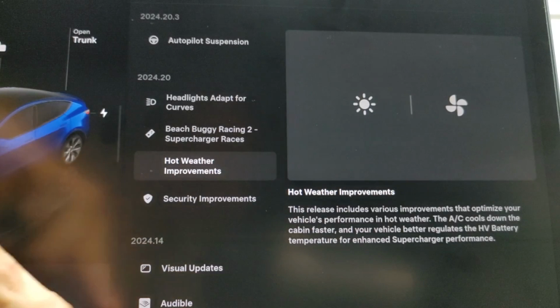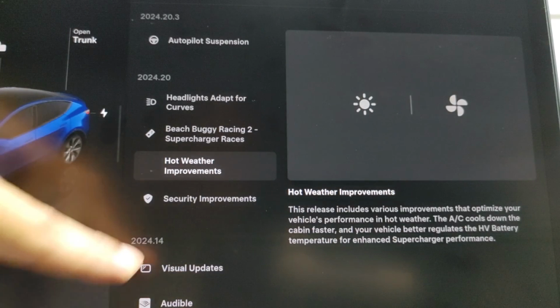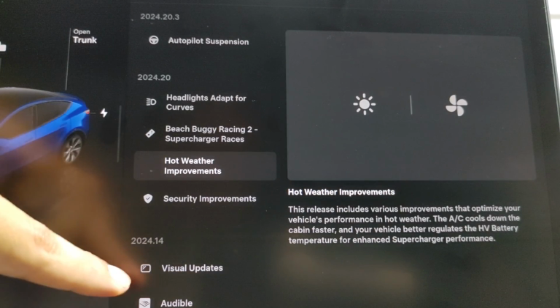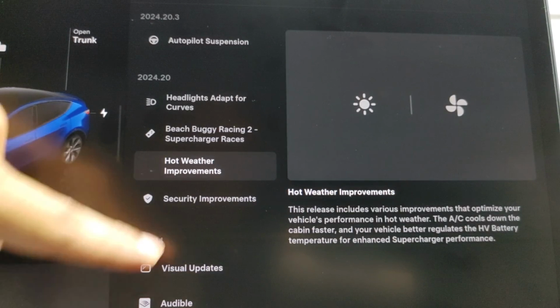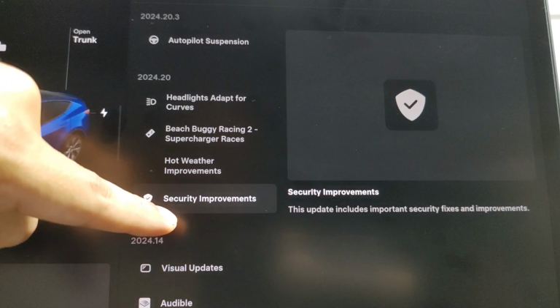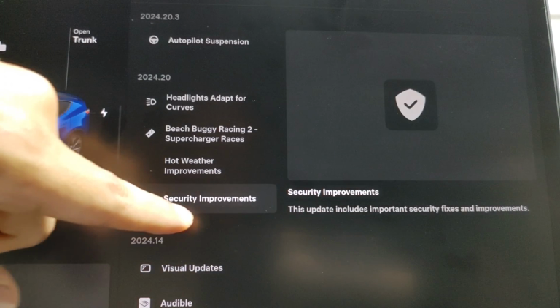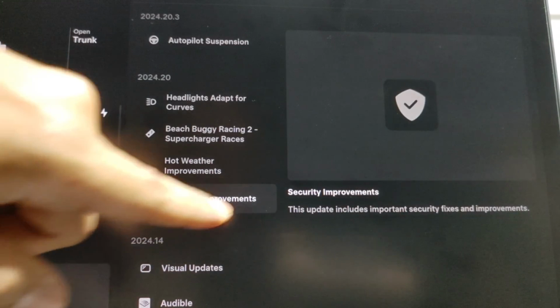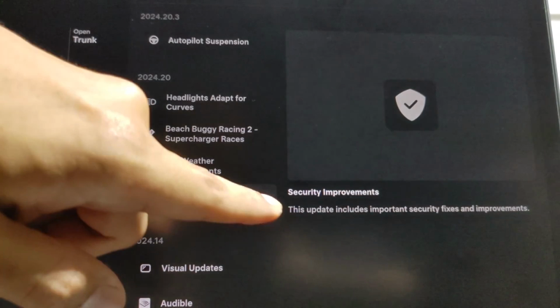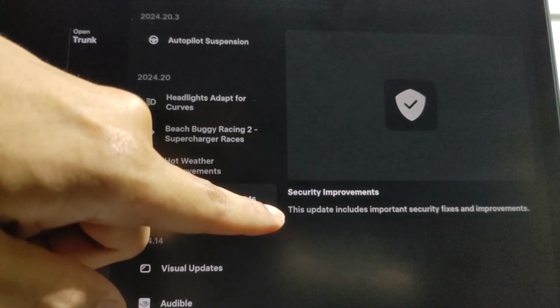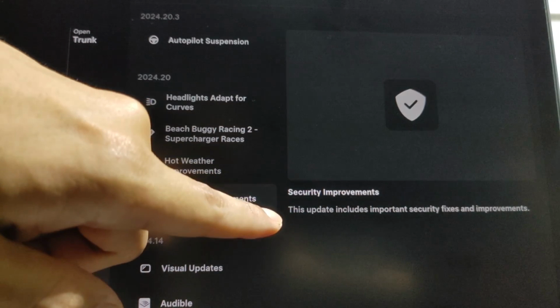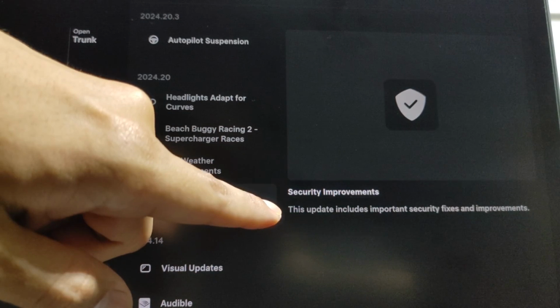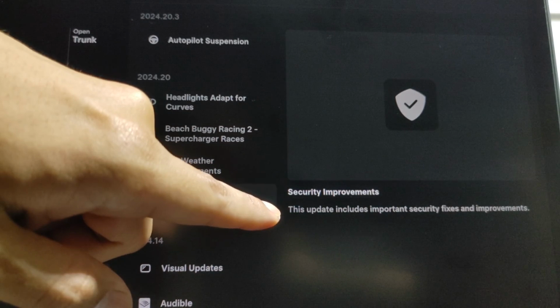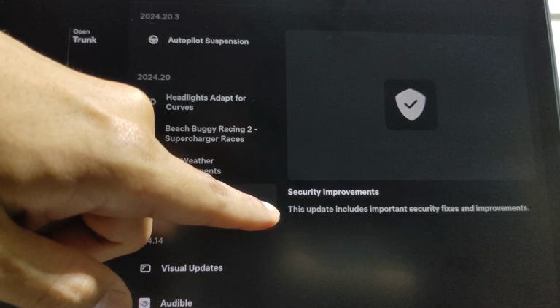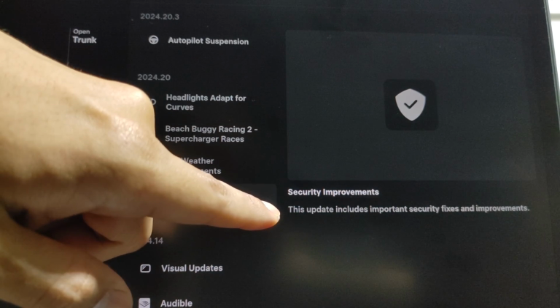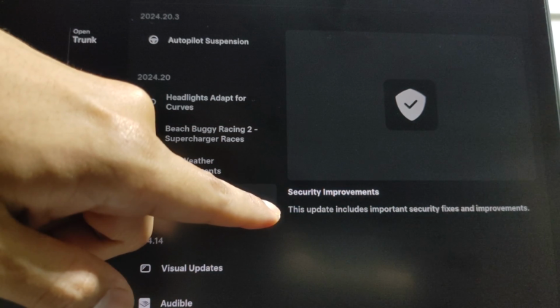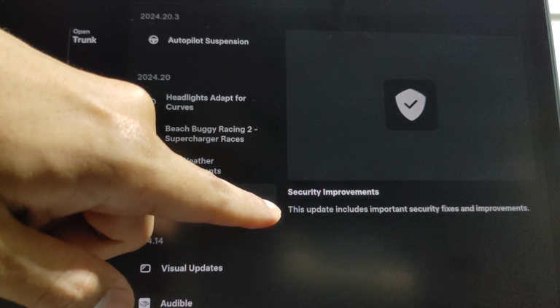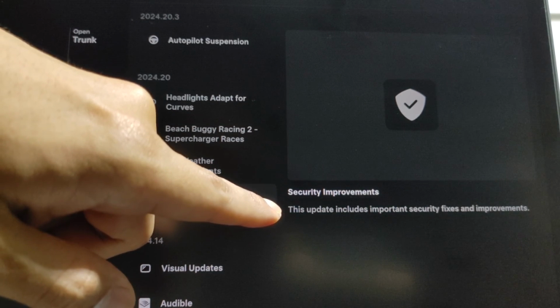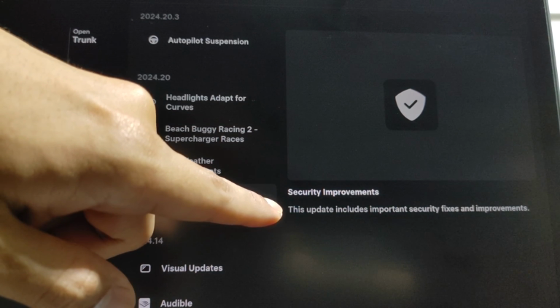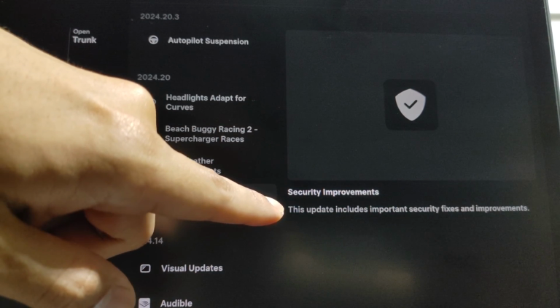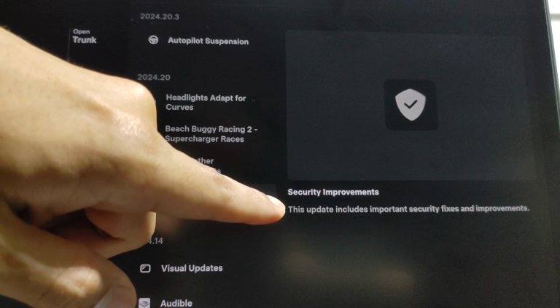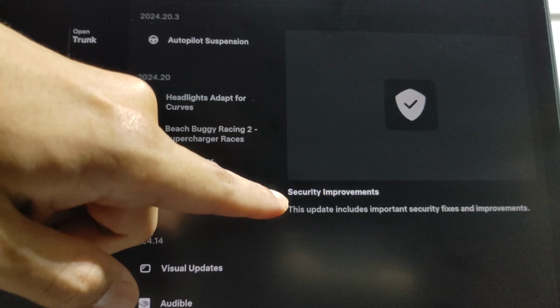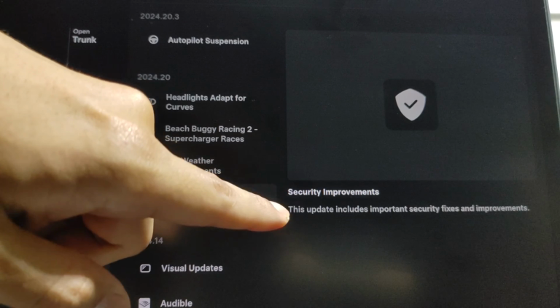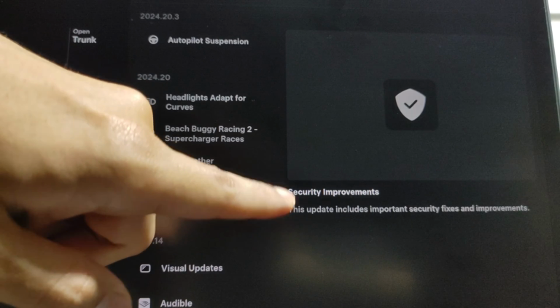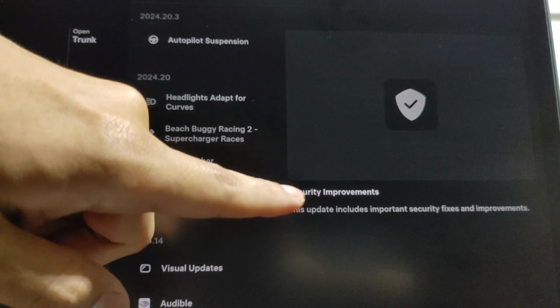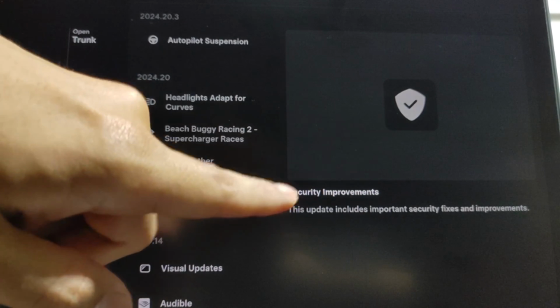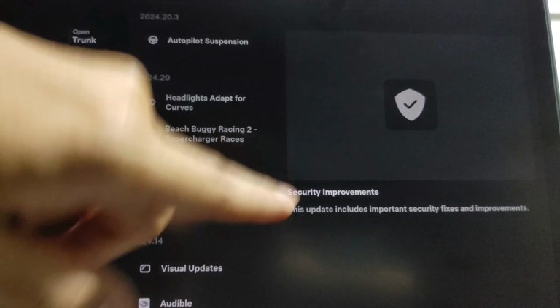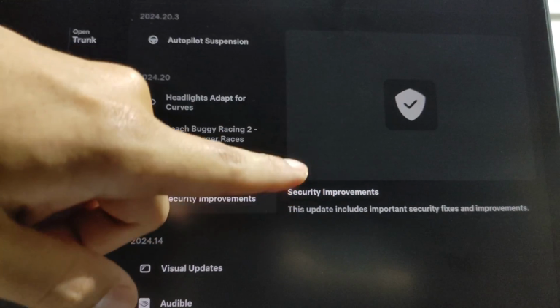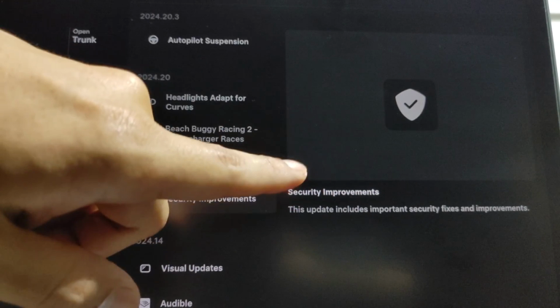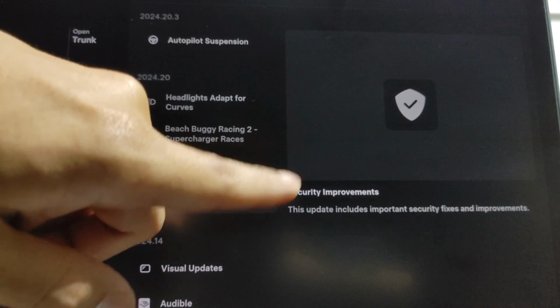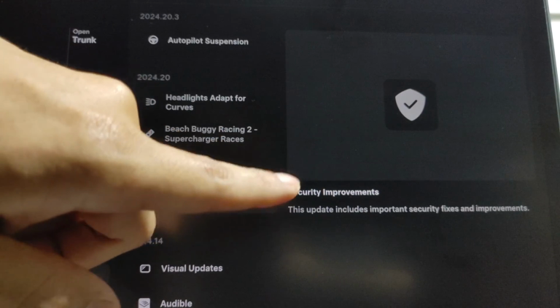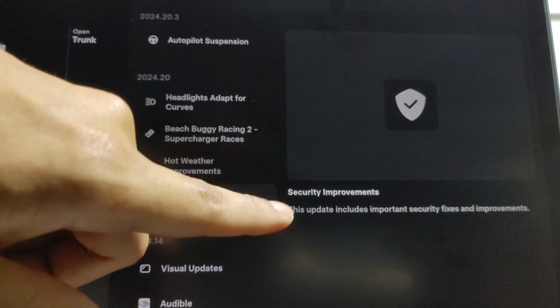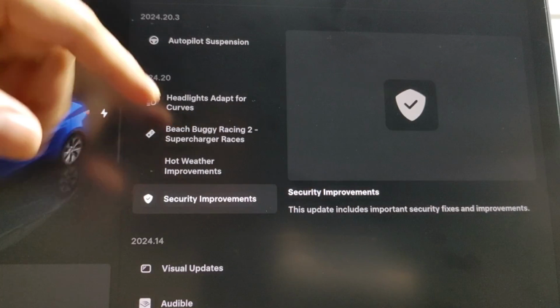Finally, security improvements. This update includes important security fixes and improvements. Simple, awesome, and direct.